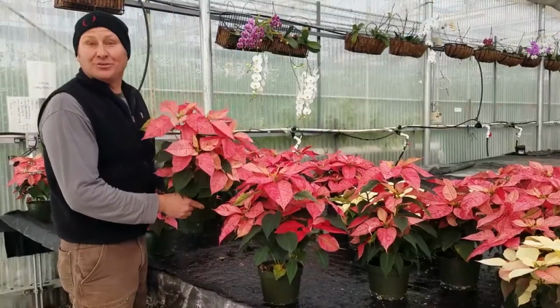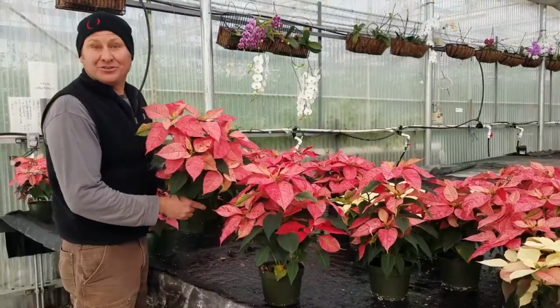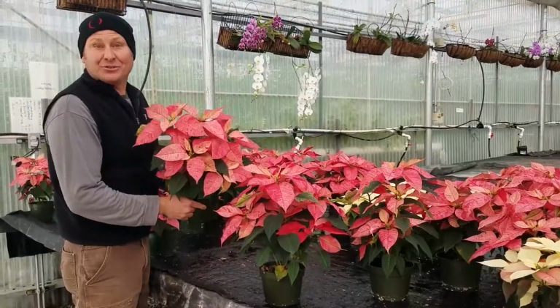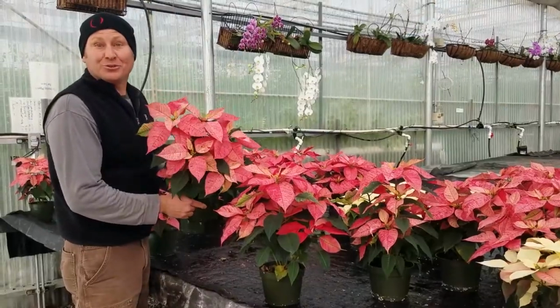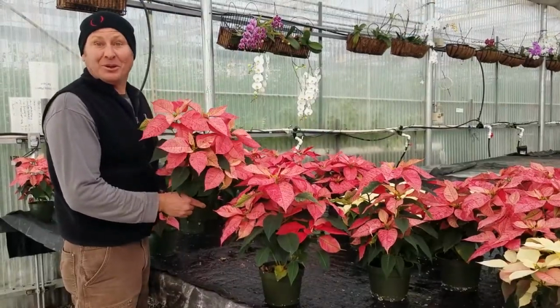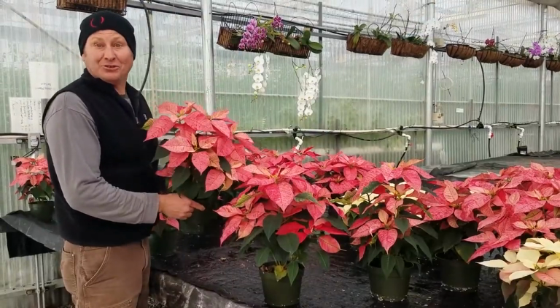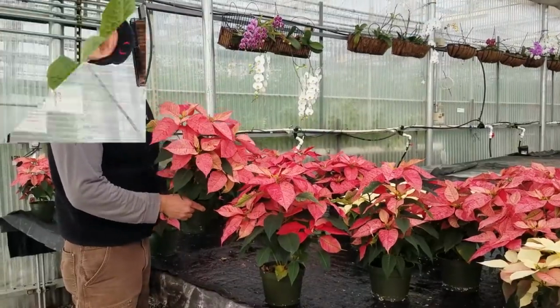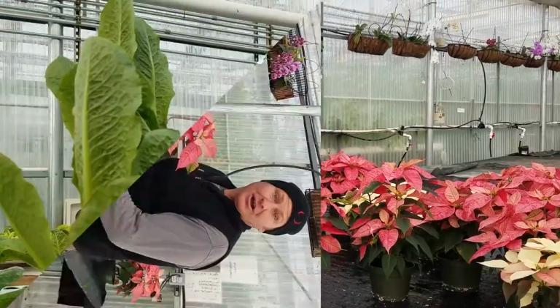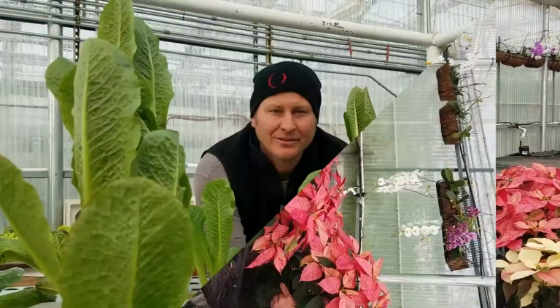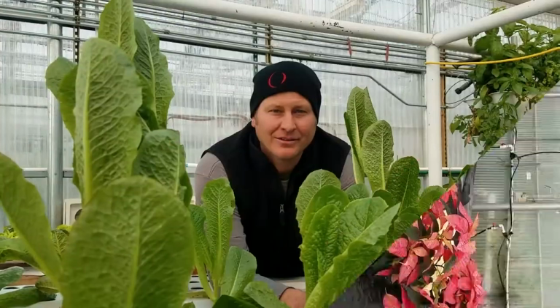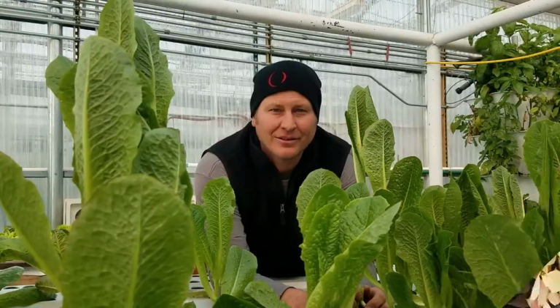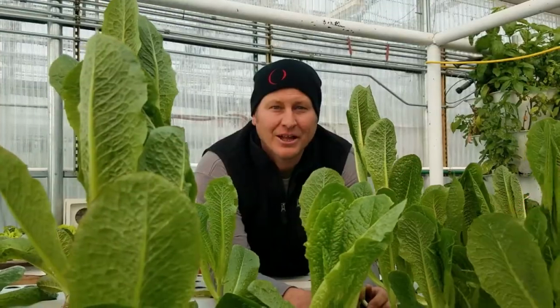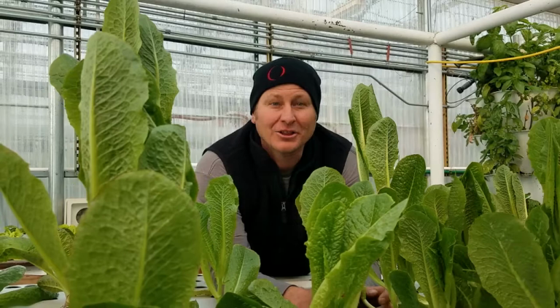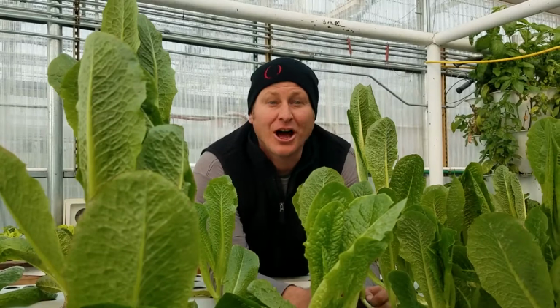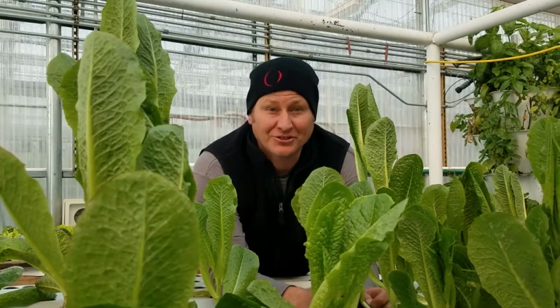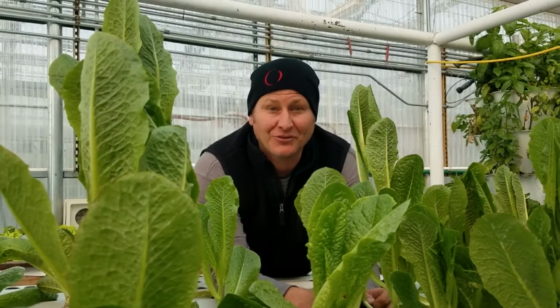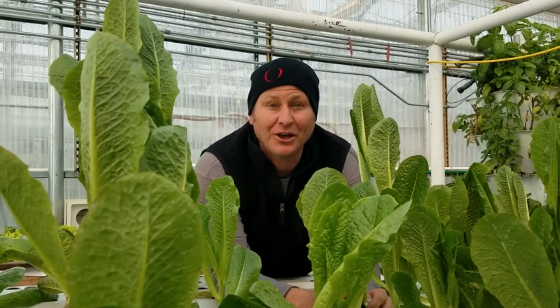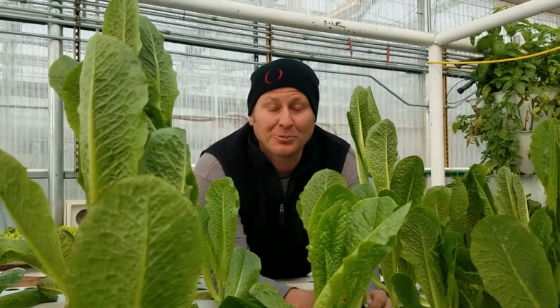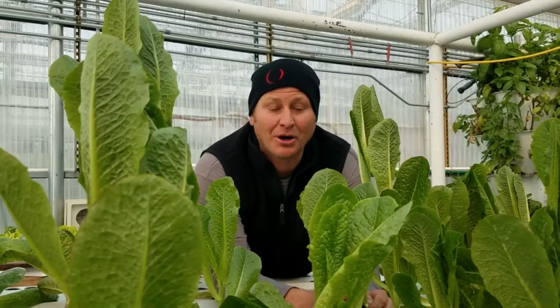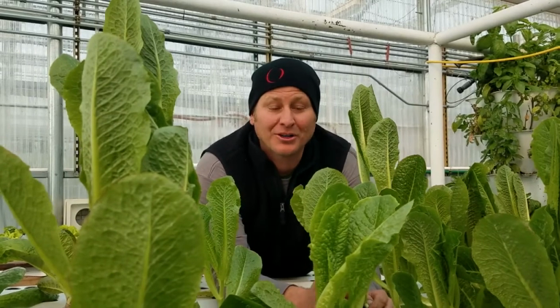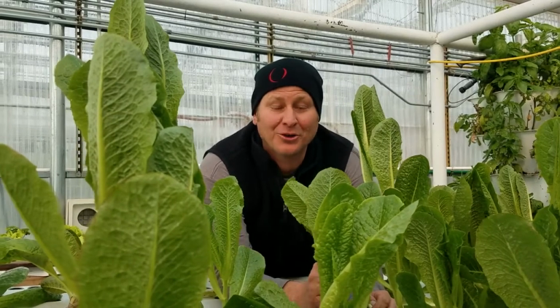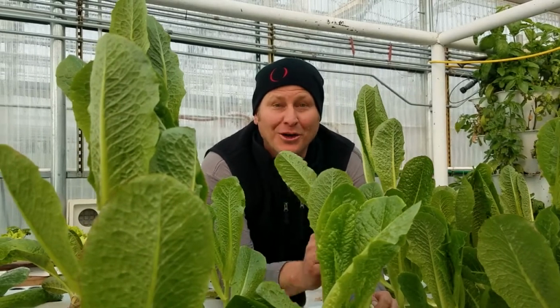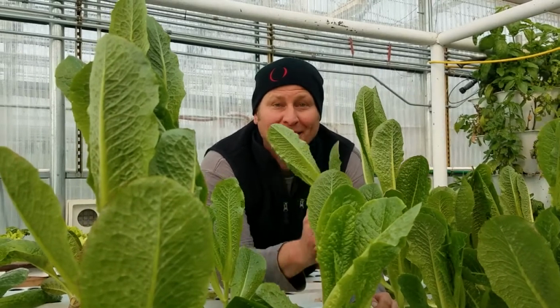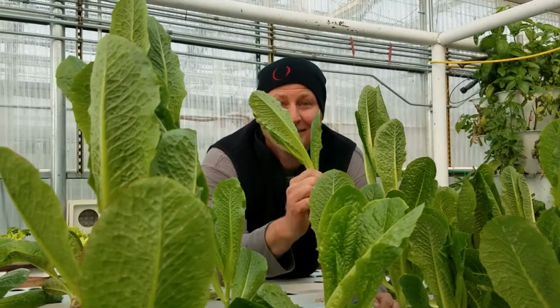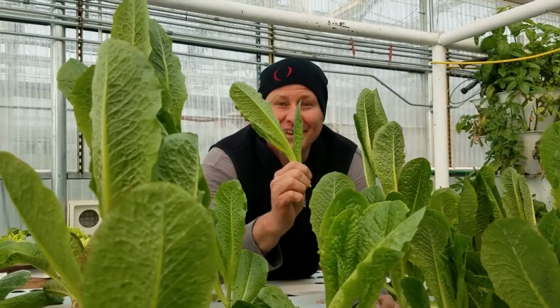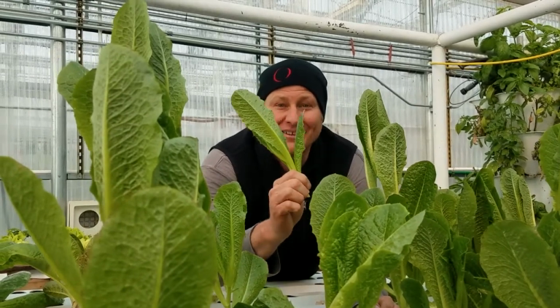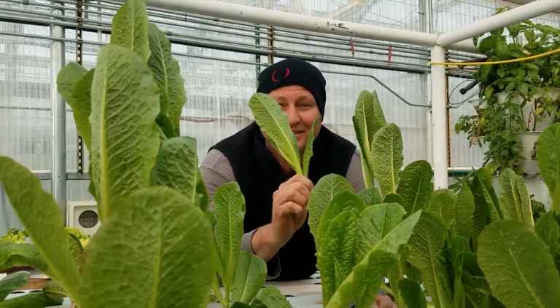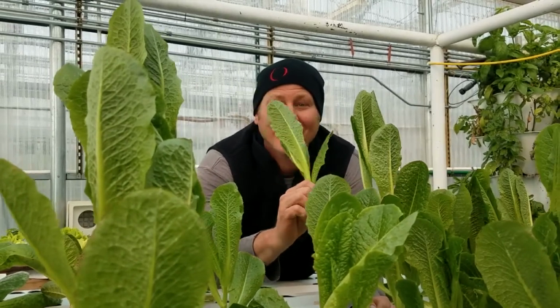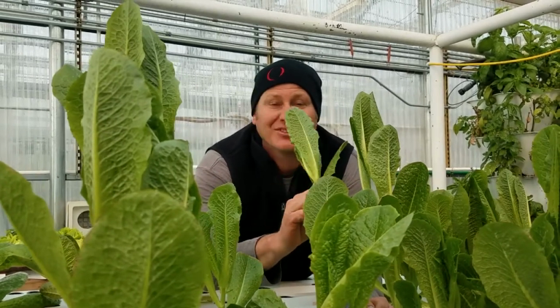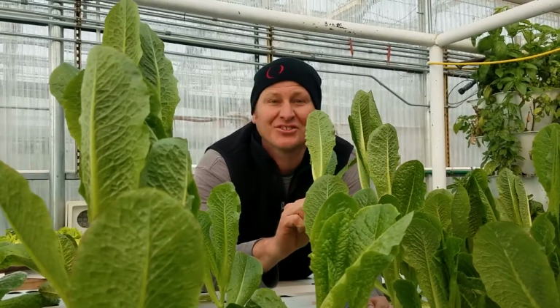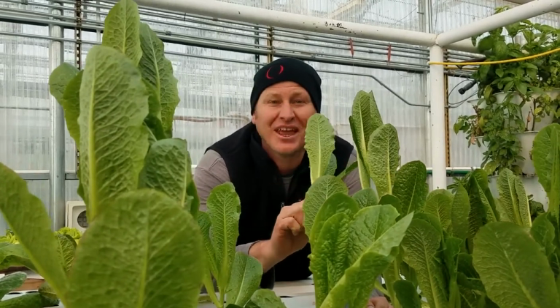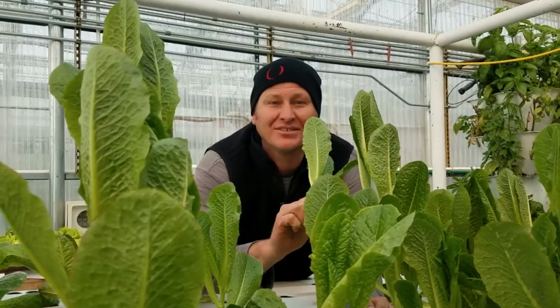Students get to grow specialty crops. Lots of hydroponic growing, like this lettuce — tasty.